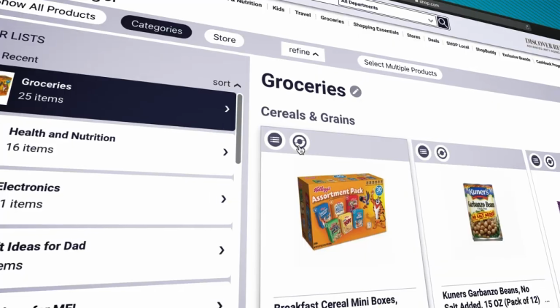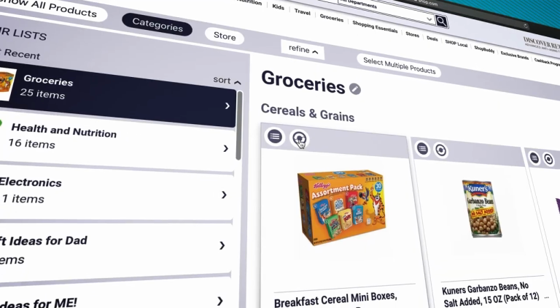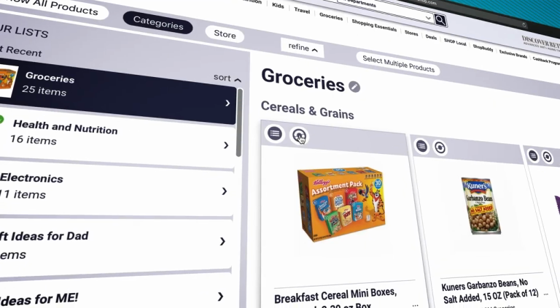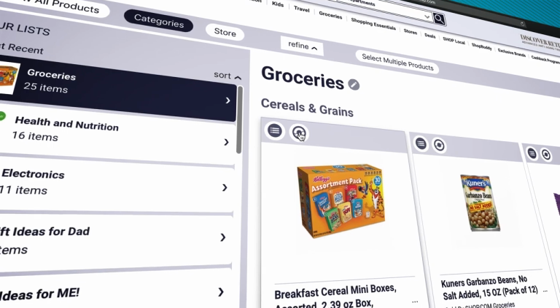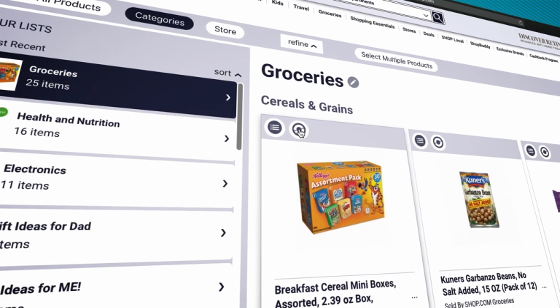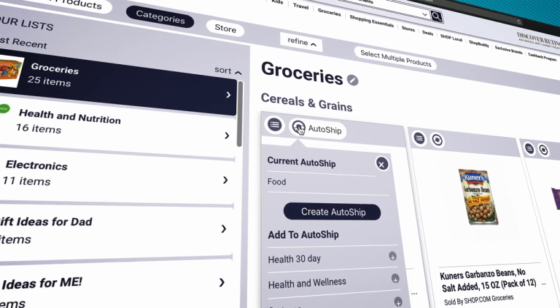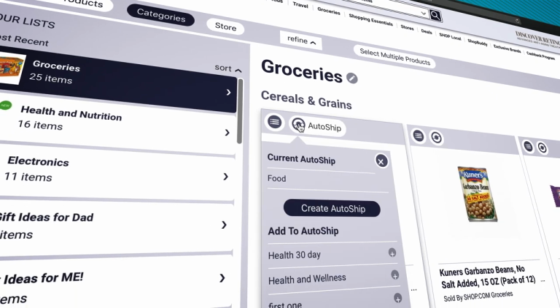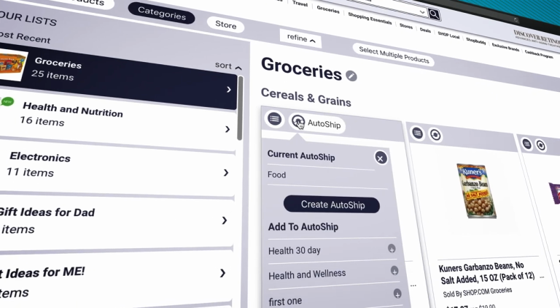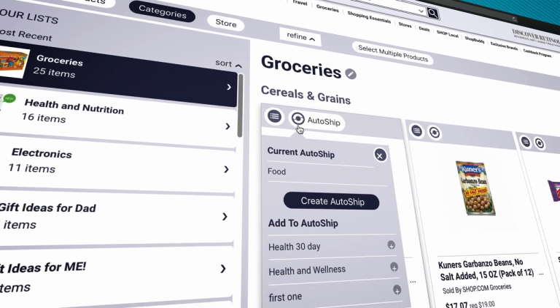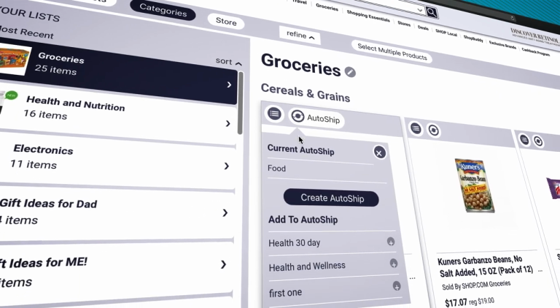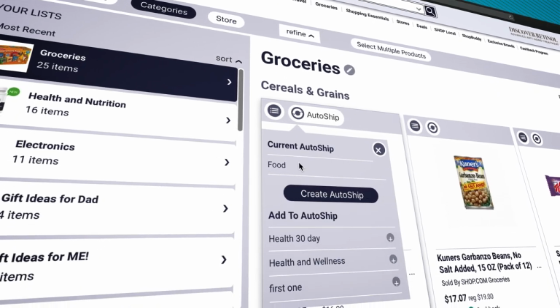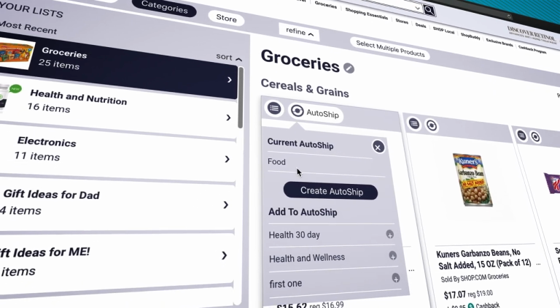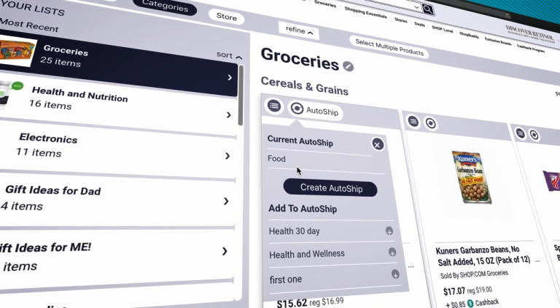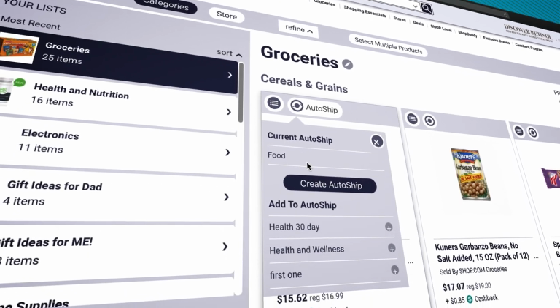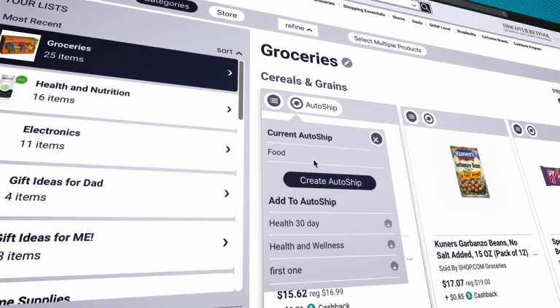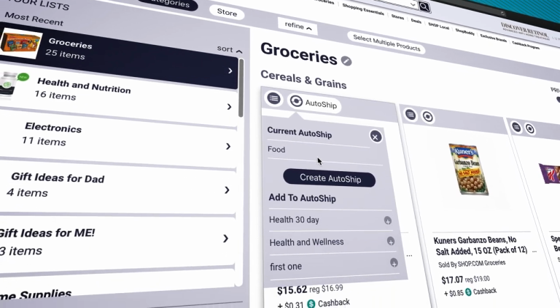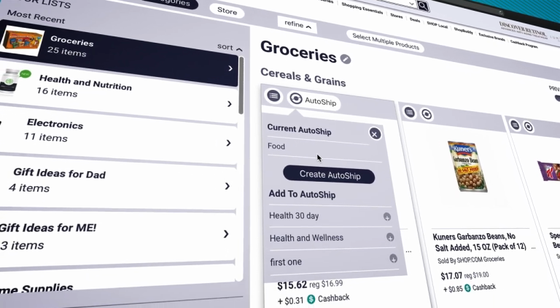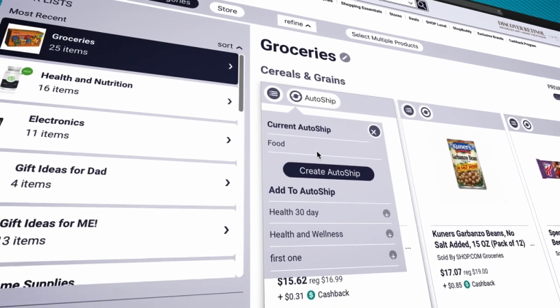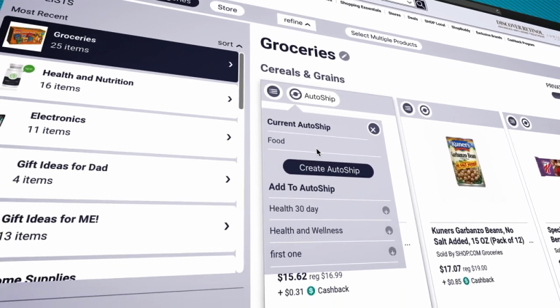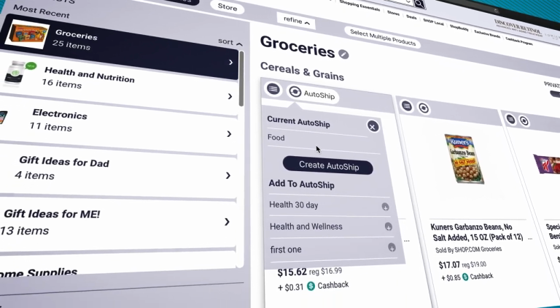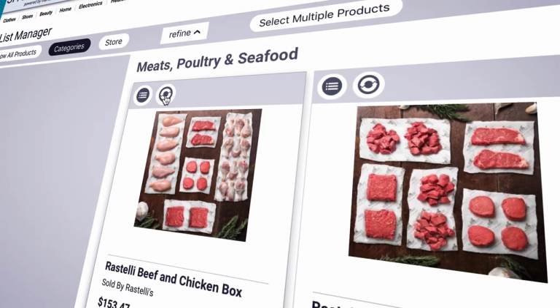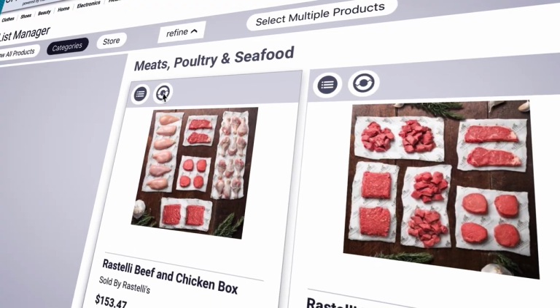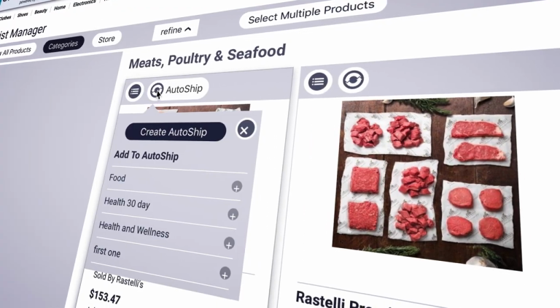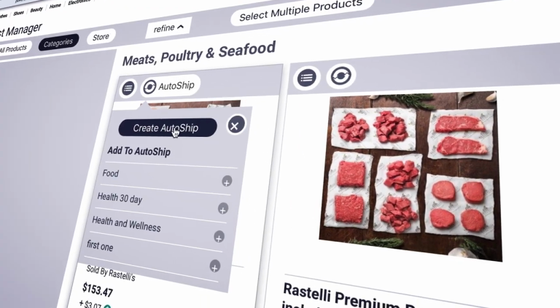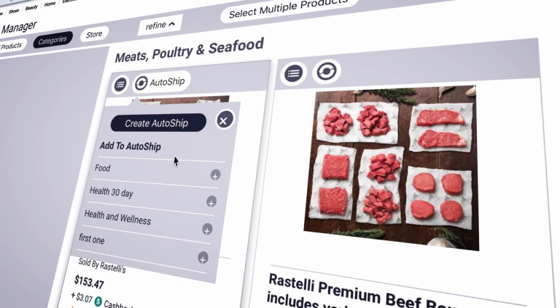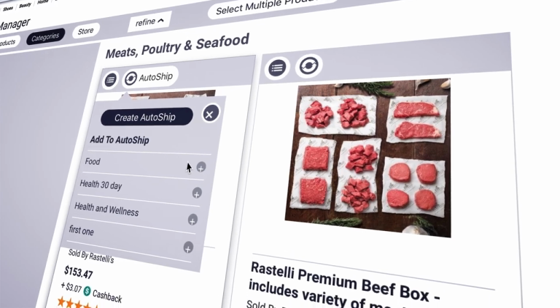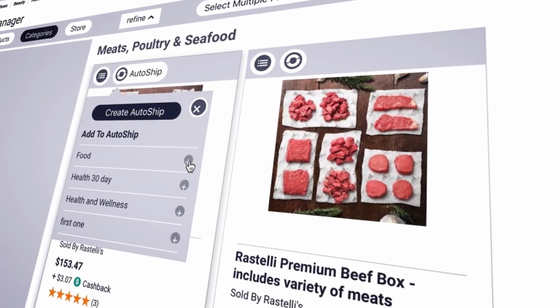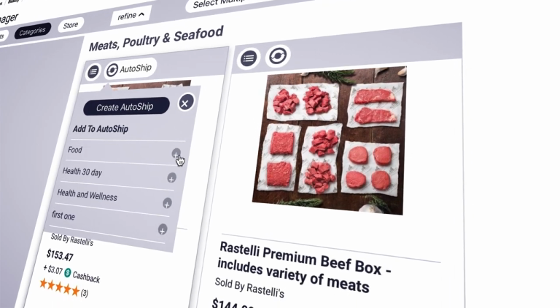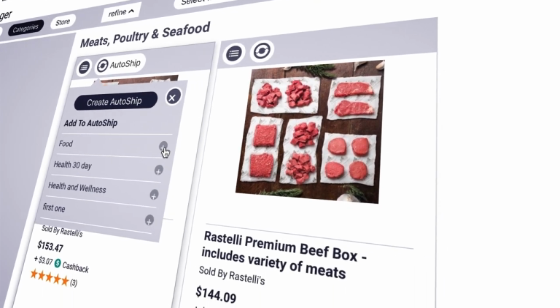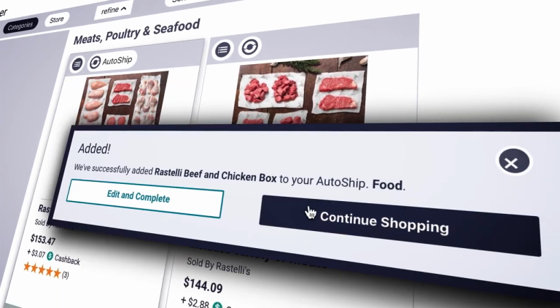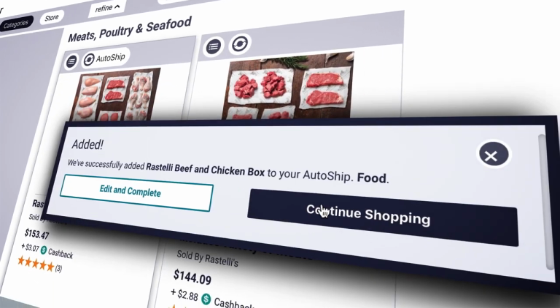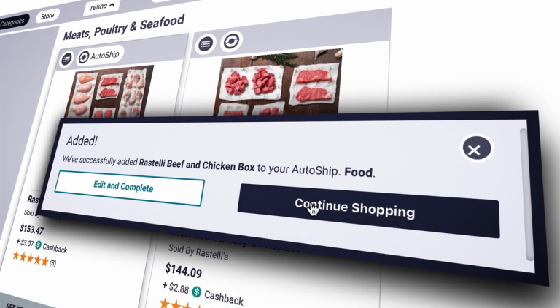The List Manager can even identify which items are already included in your auto ship and allow you to add products to automatically renew.